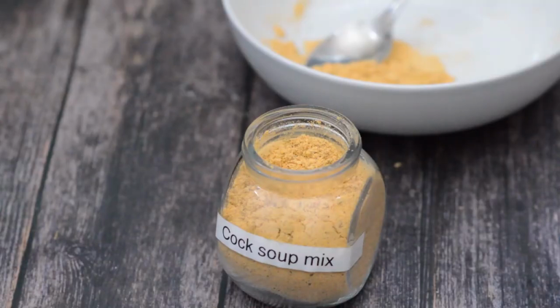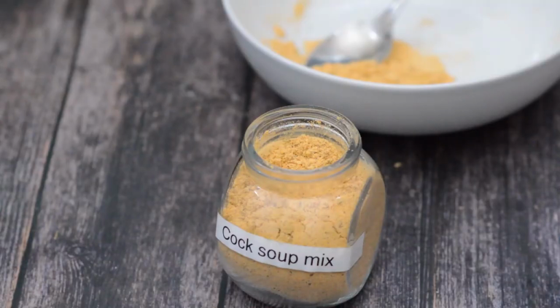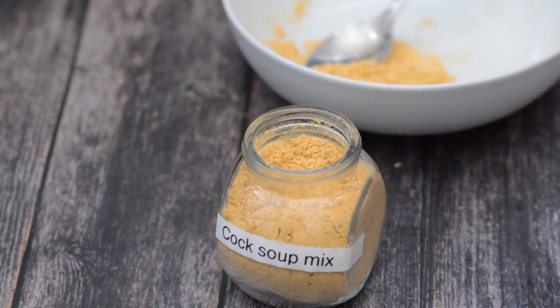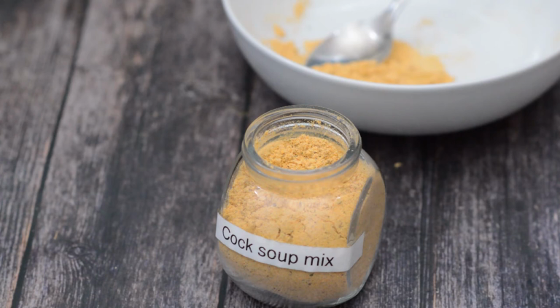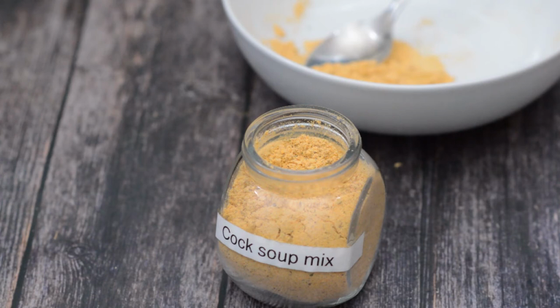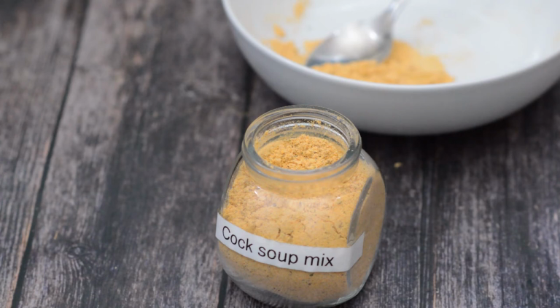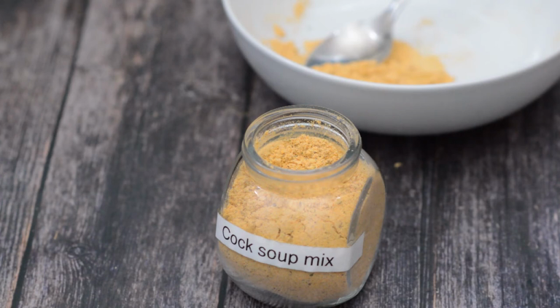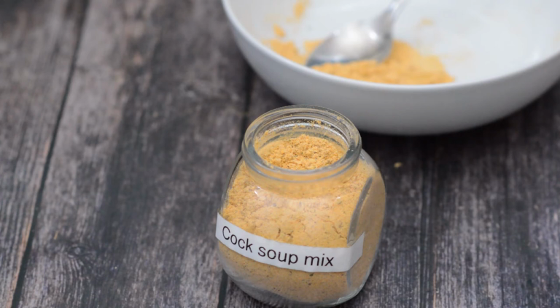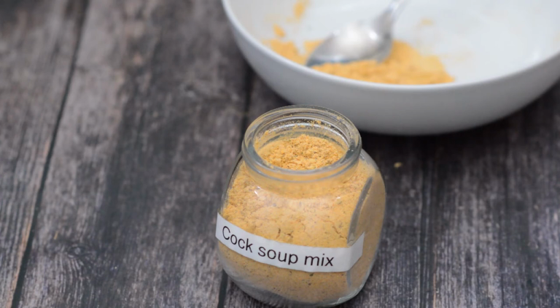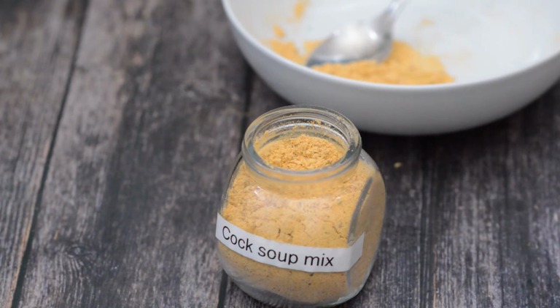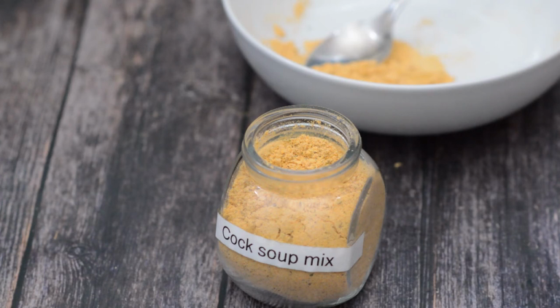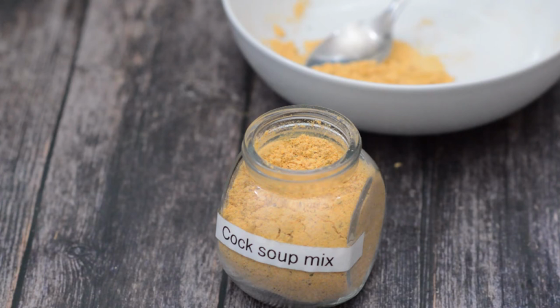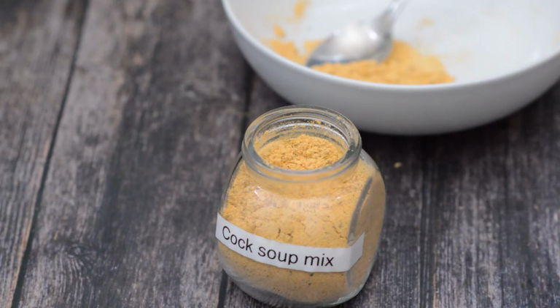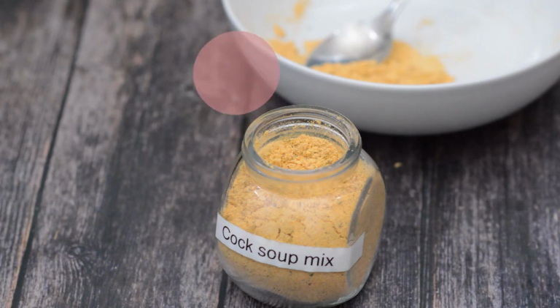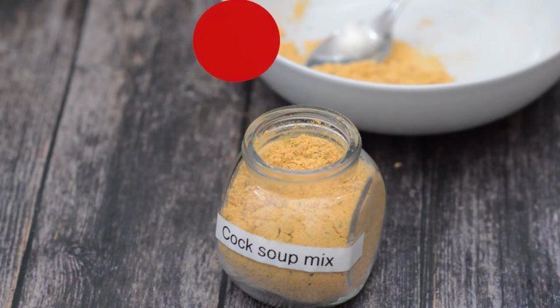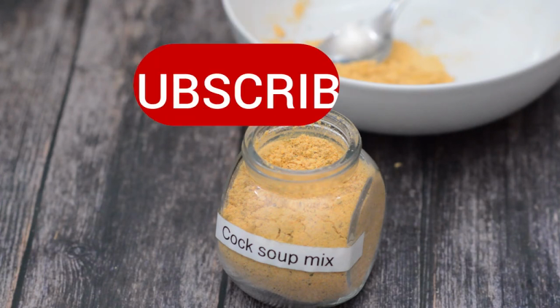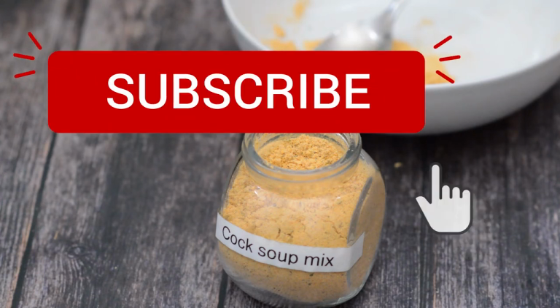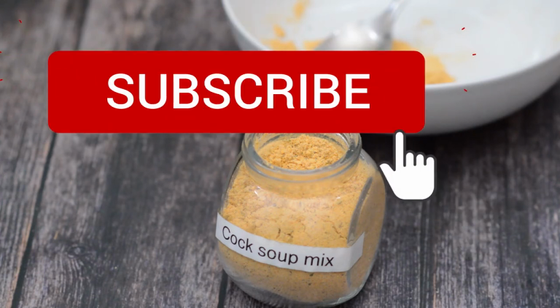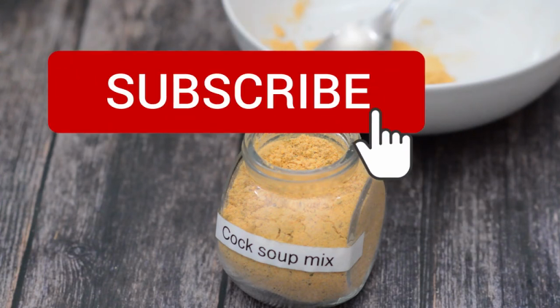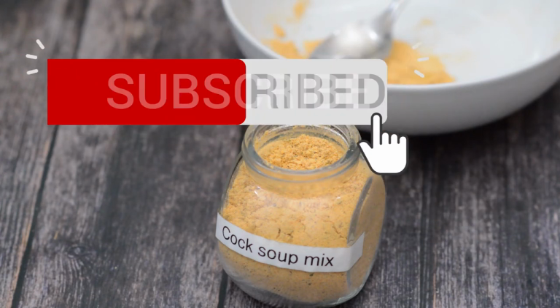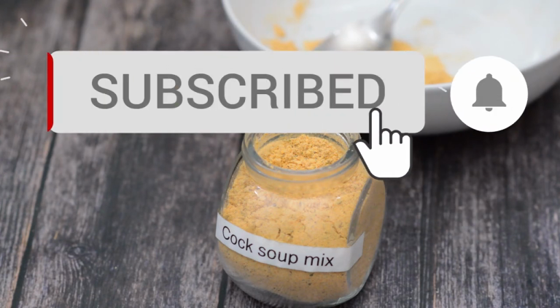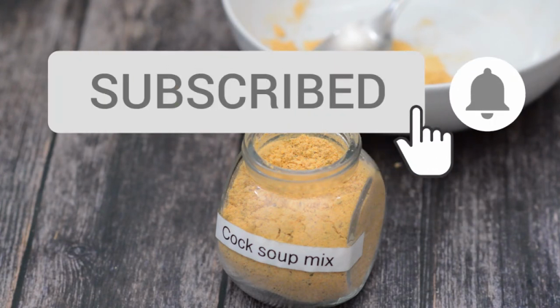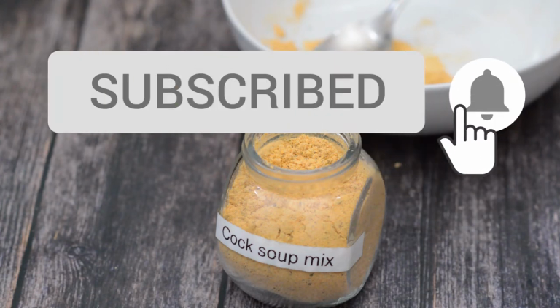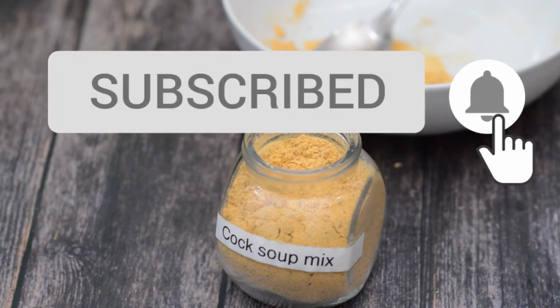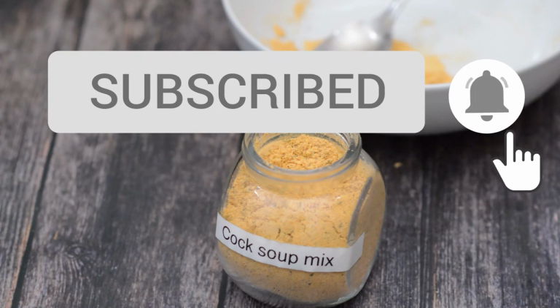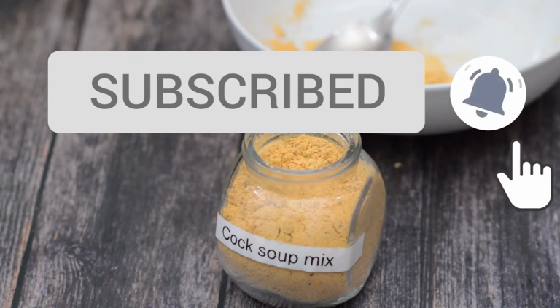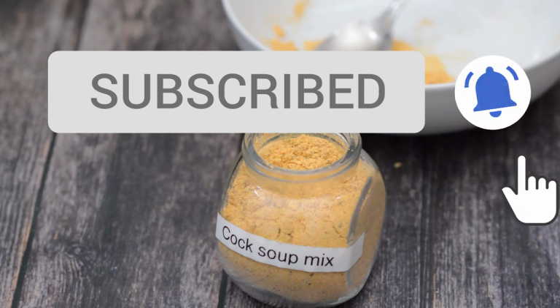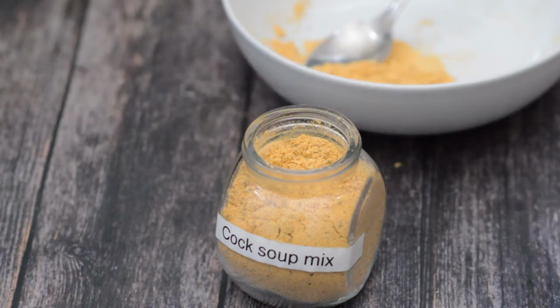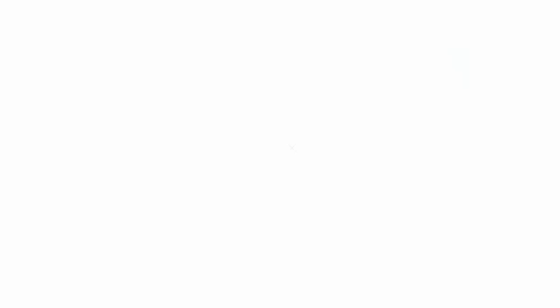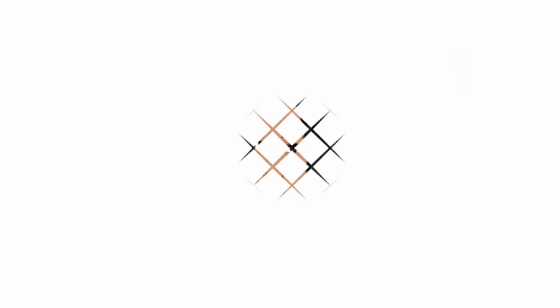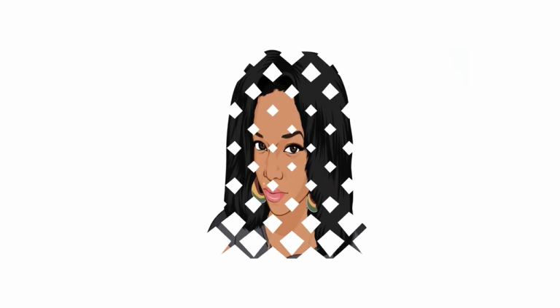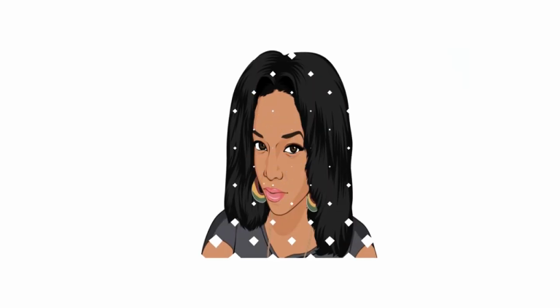I will put the link to the recipe in the description box, and don't forget to like, comment, and subscribe. Thank you.